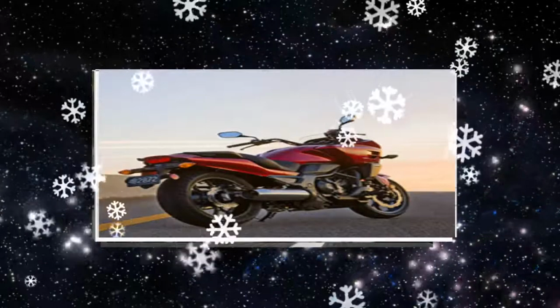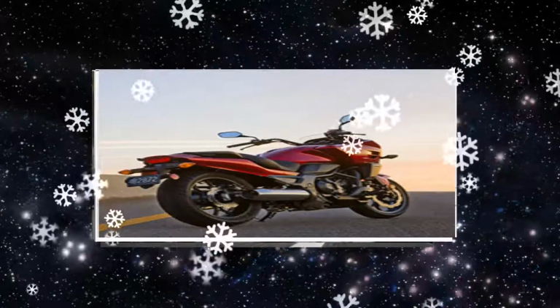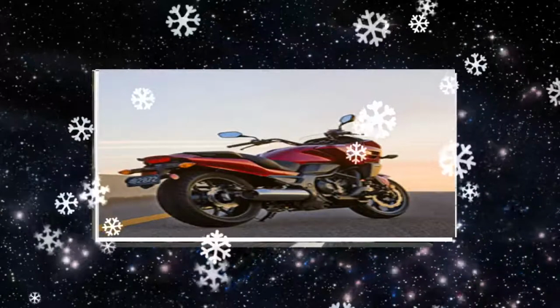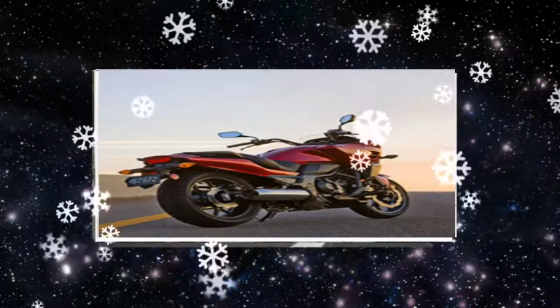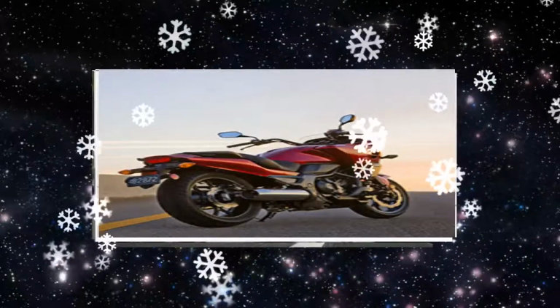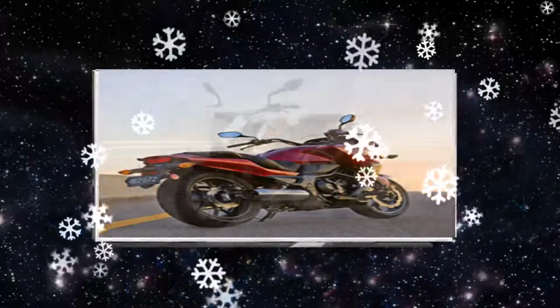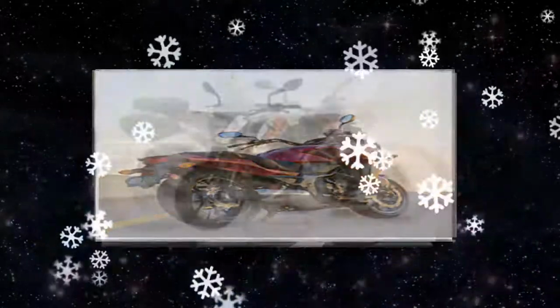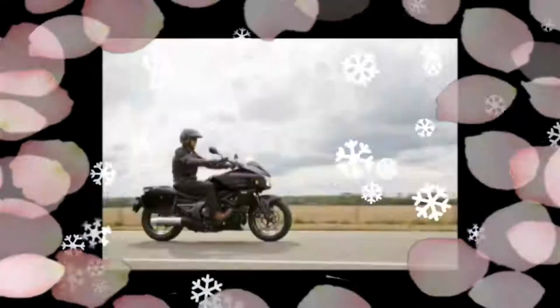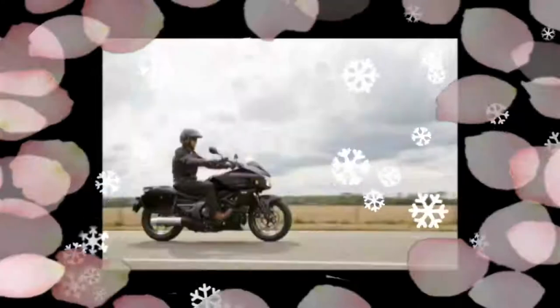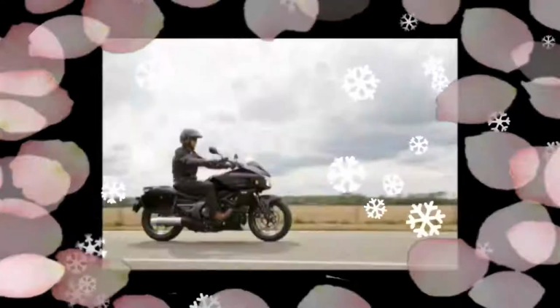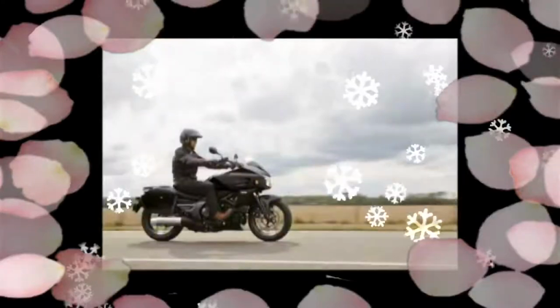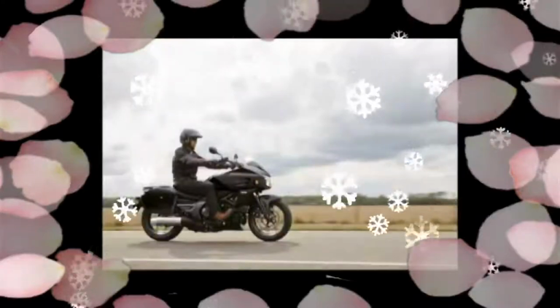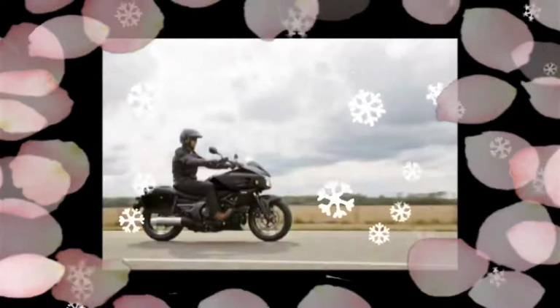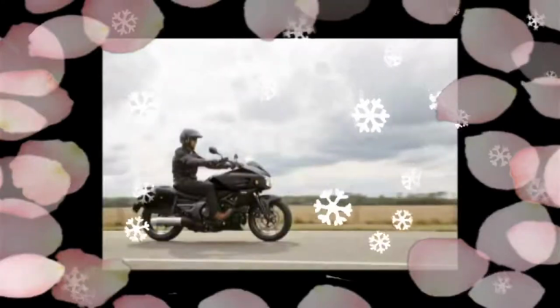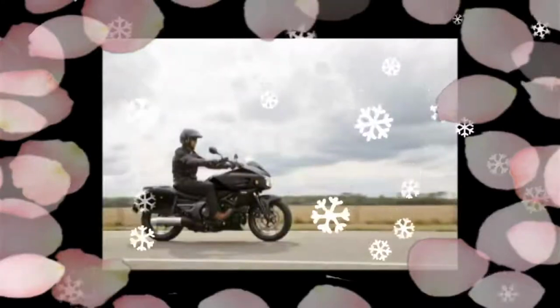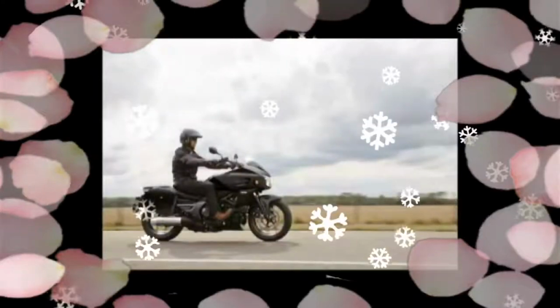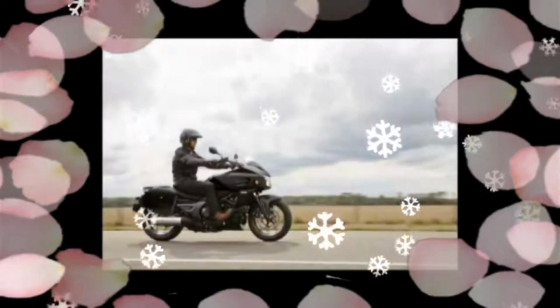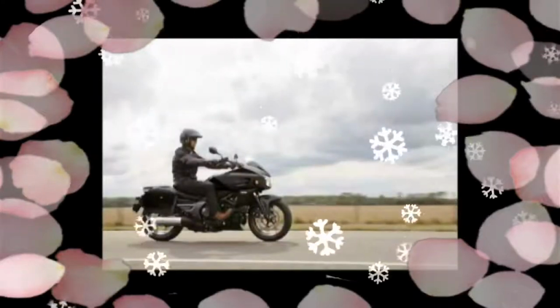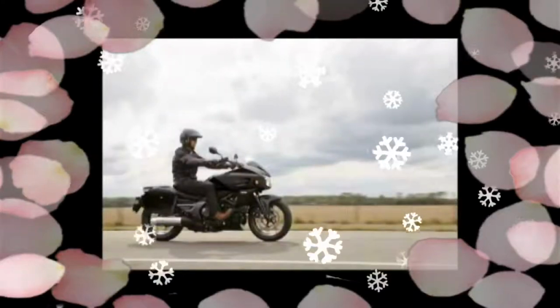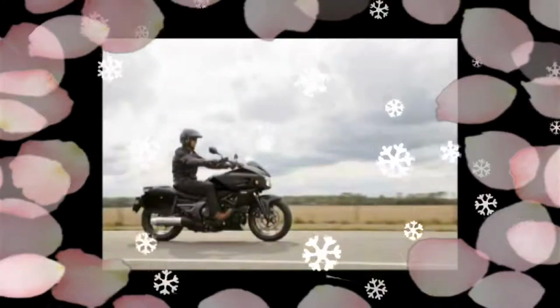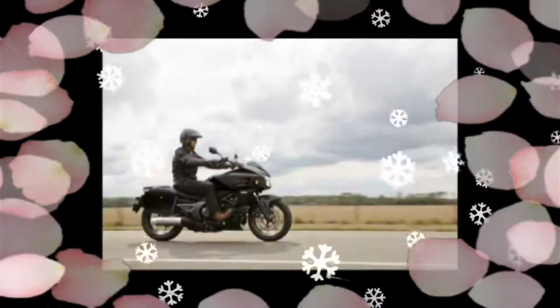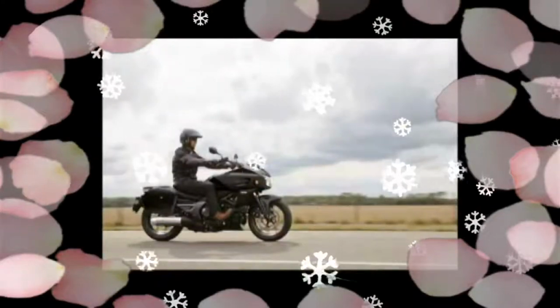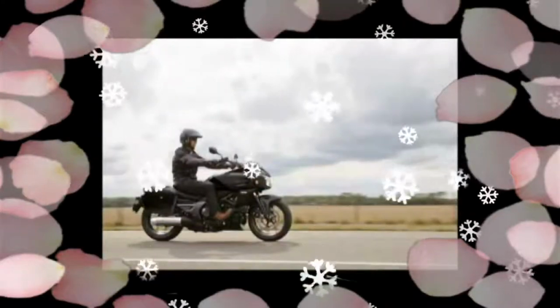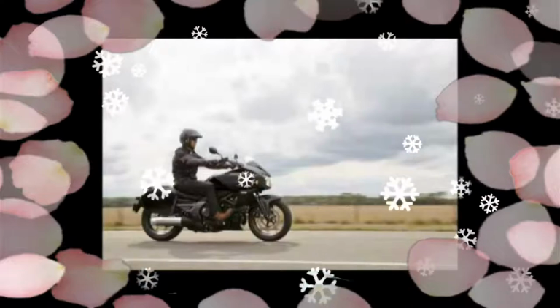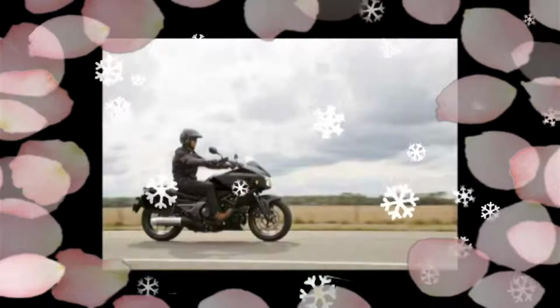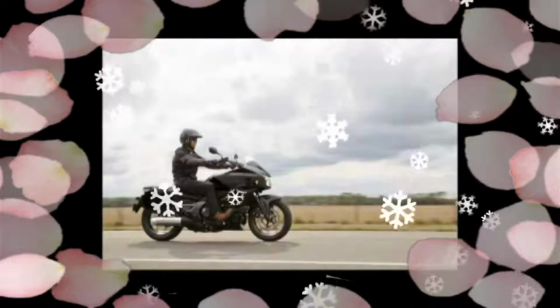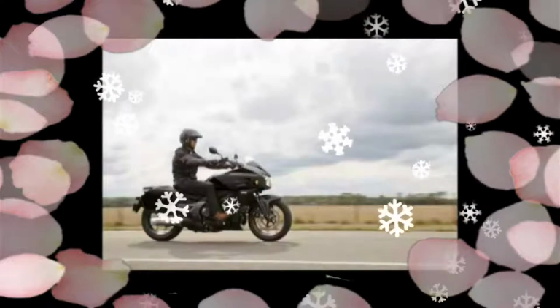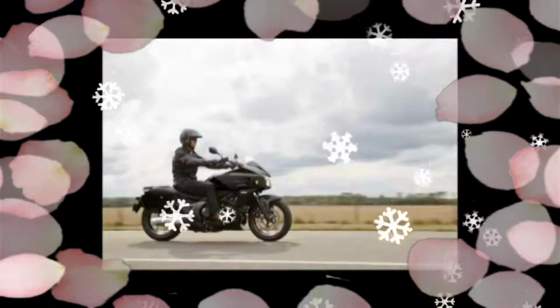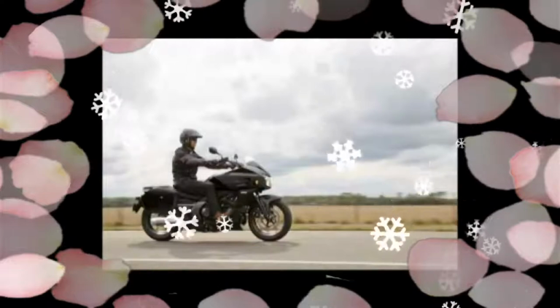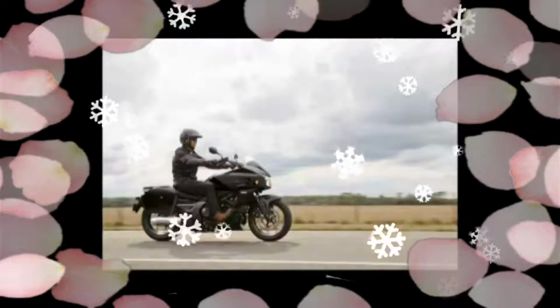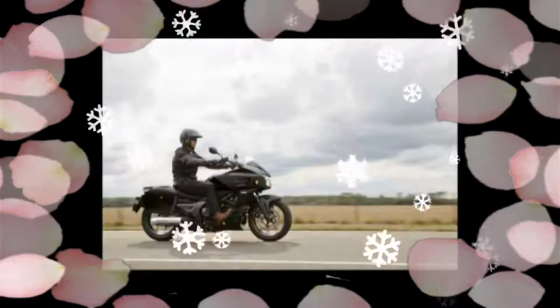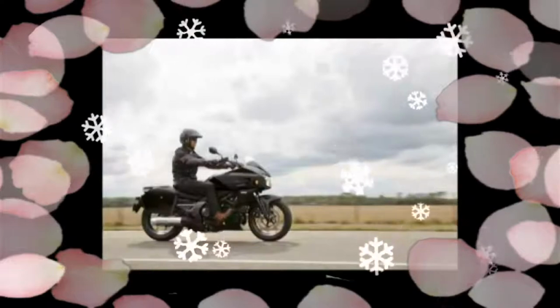Lightweight, low seat height, superior weather protection, and plenty of easy-to-use power.